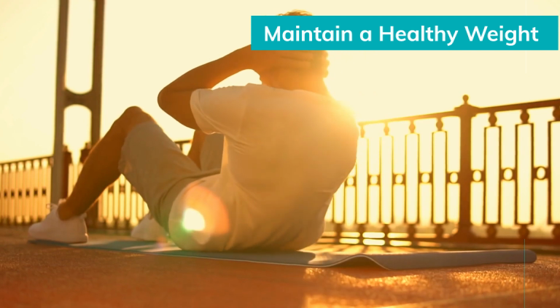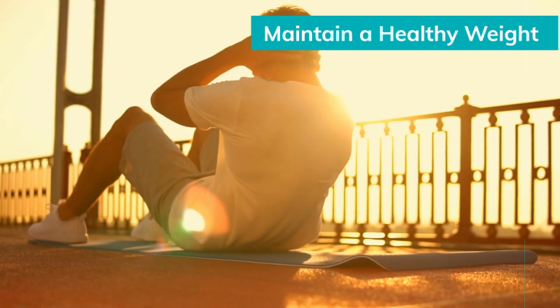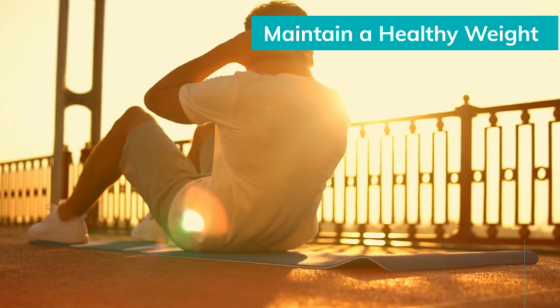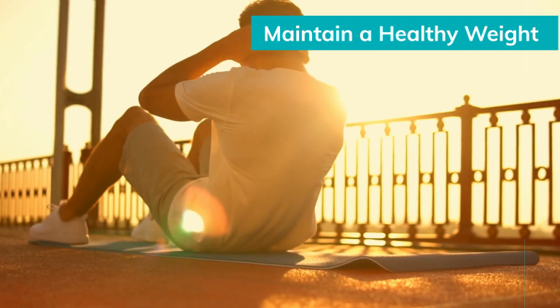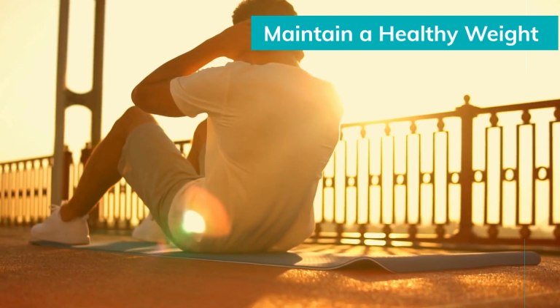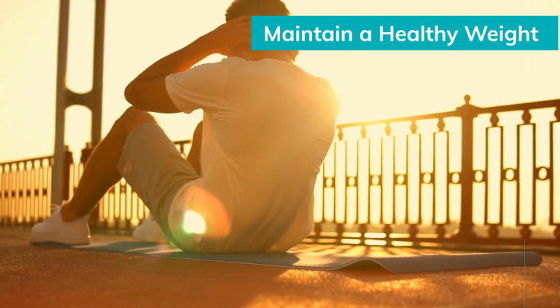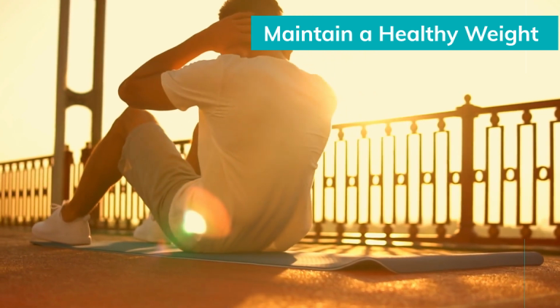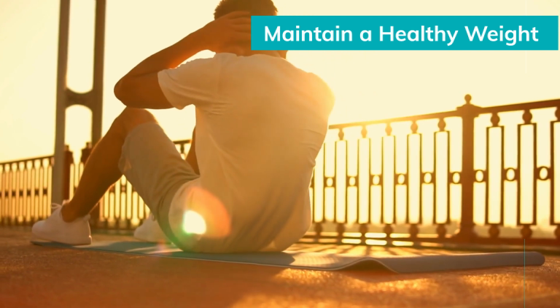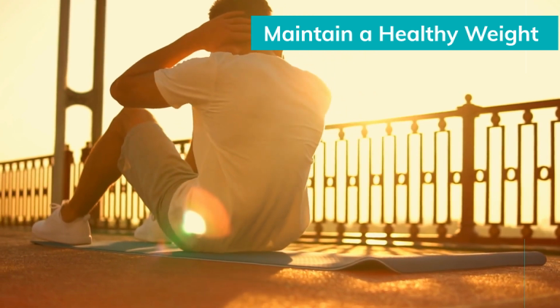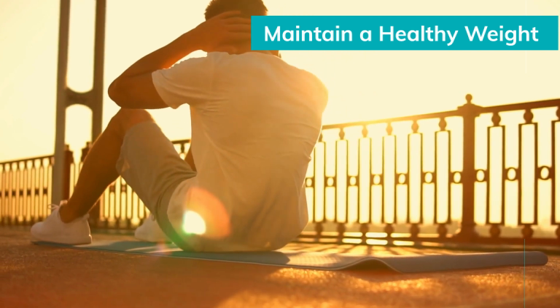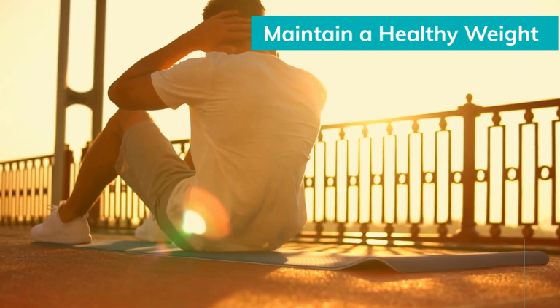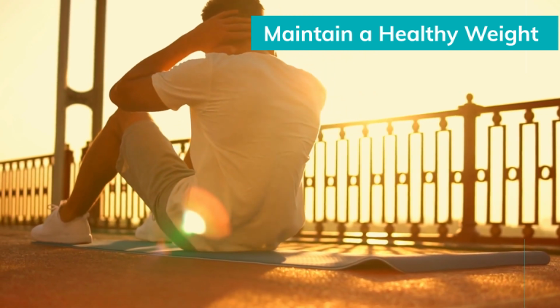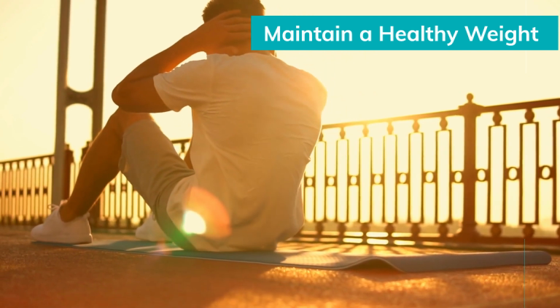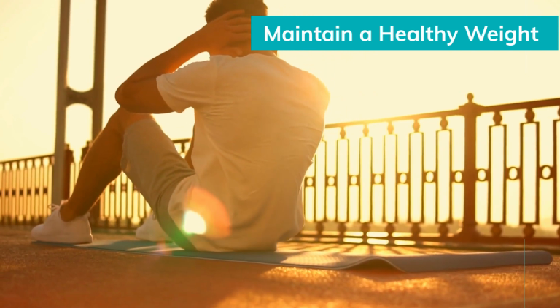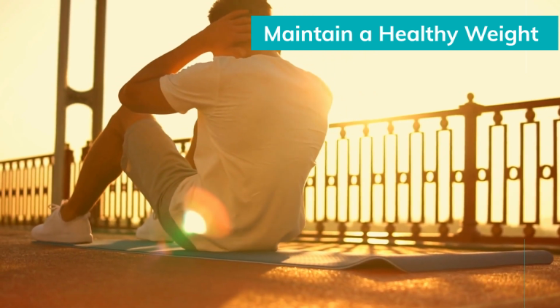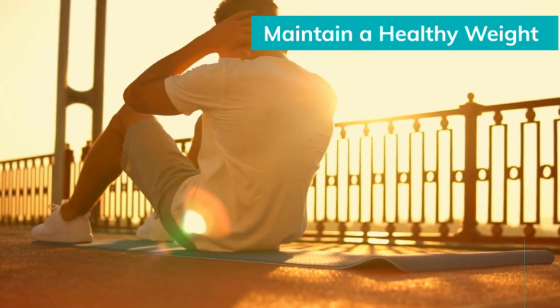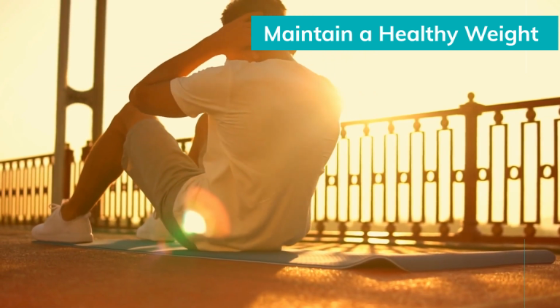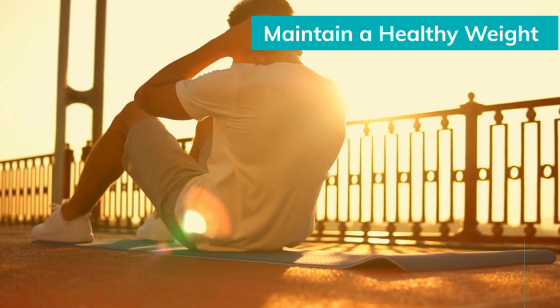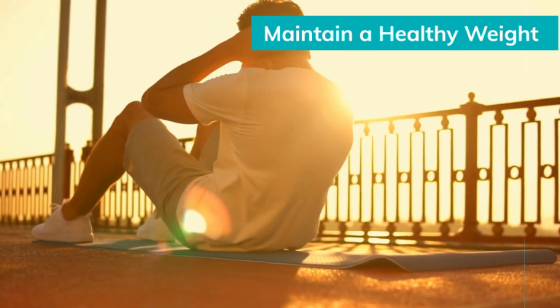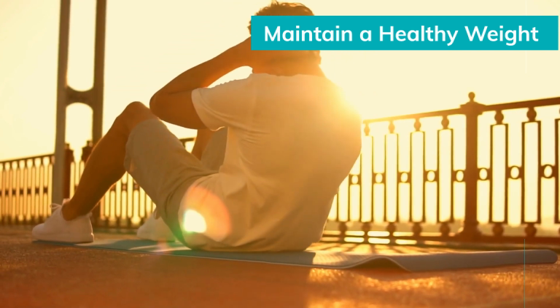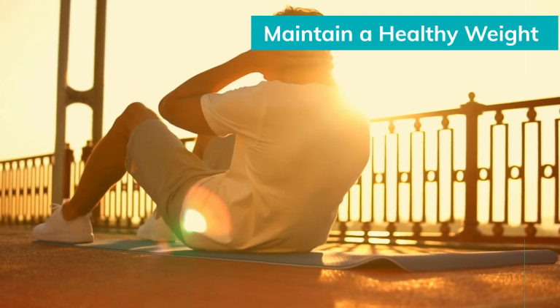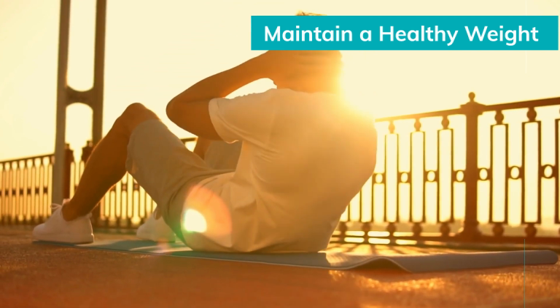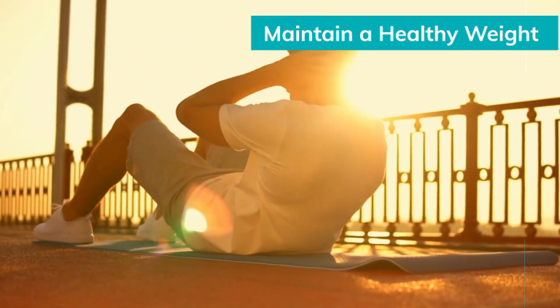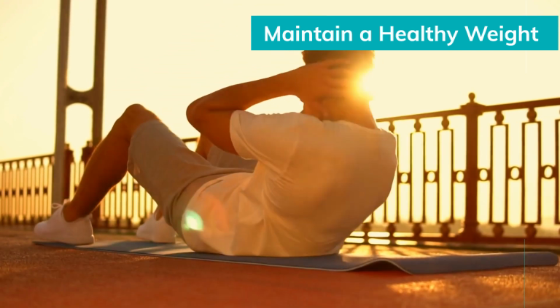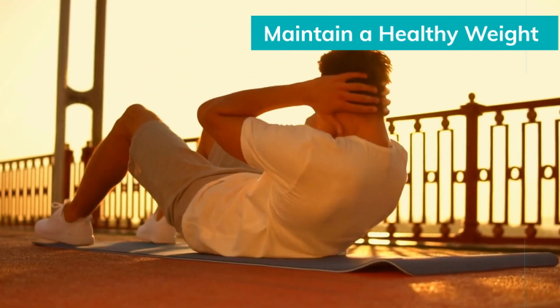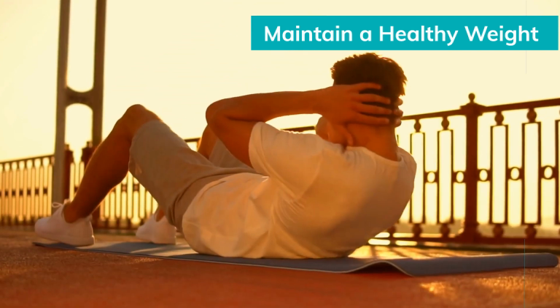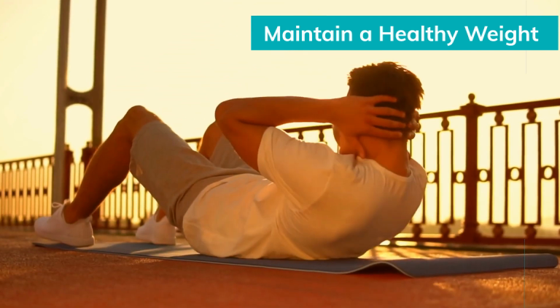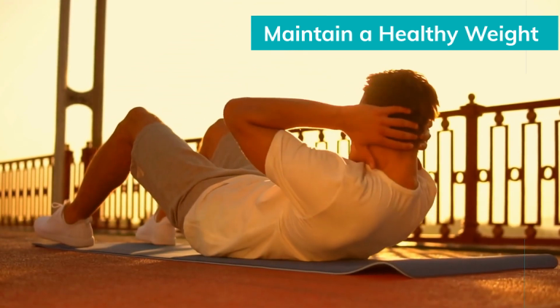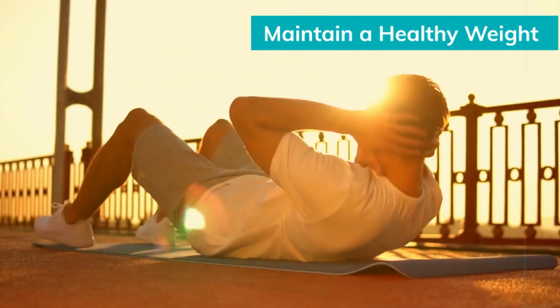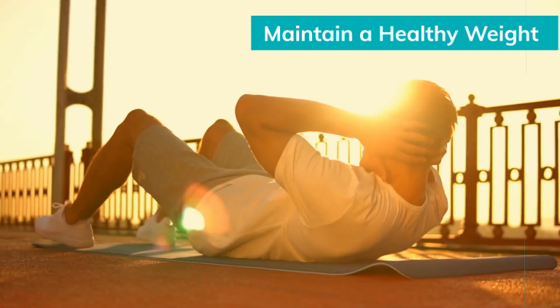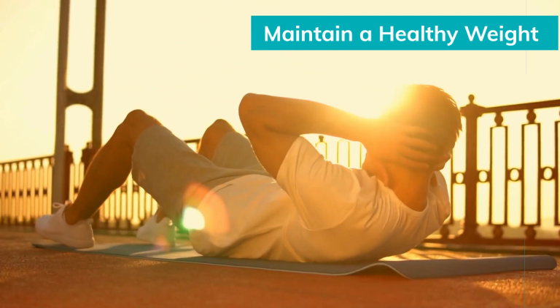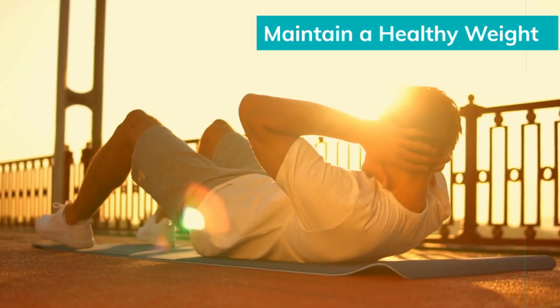Maintain a healthy weight. Being overweight or underweight can impact hormone levels and fertility. Aim for a healthy weight through a balanced diet and exercise.